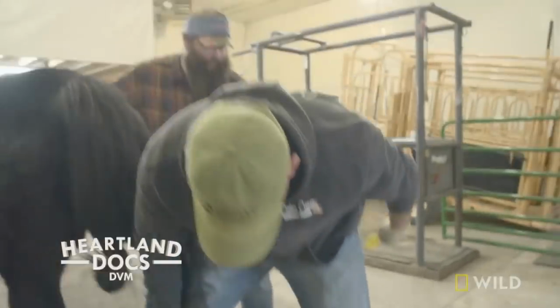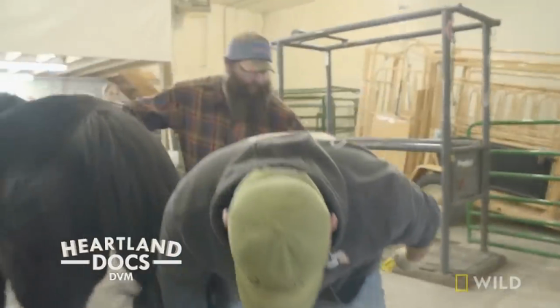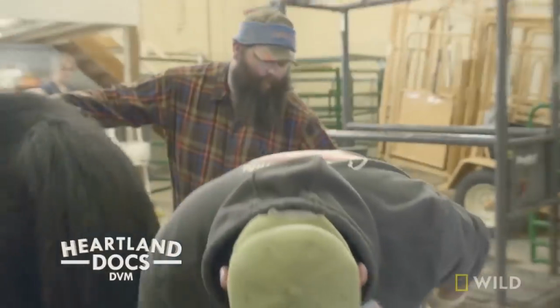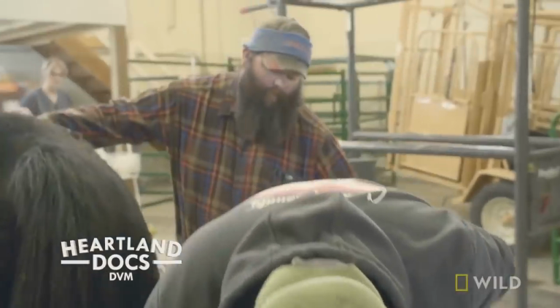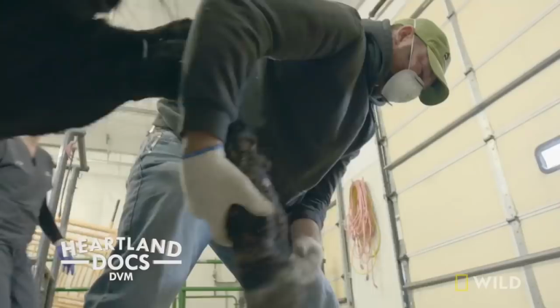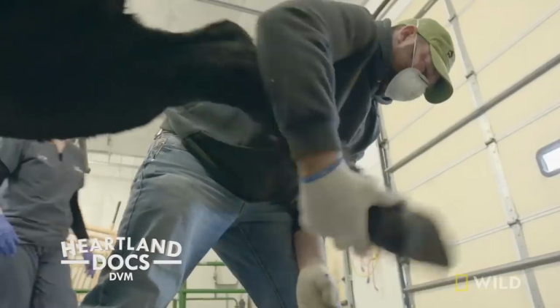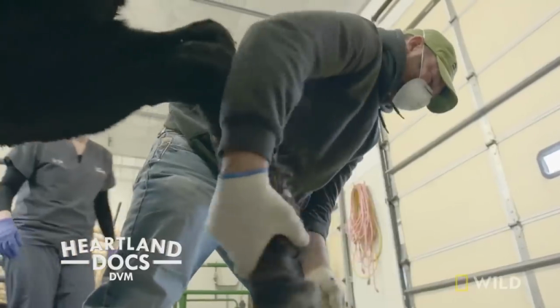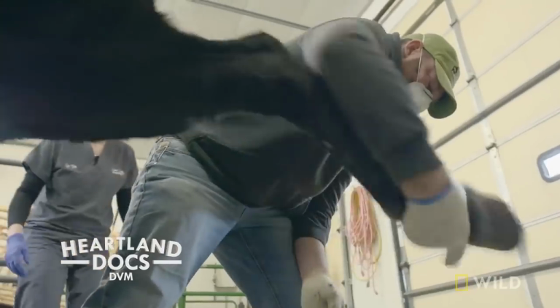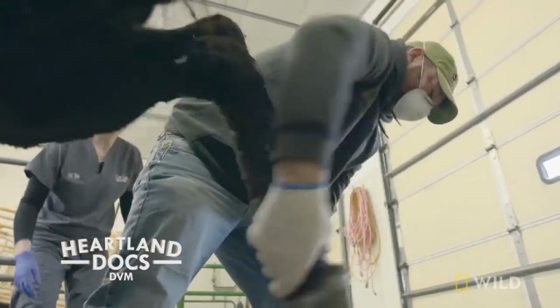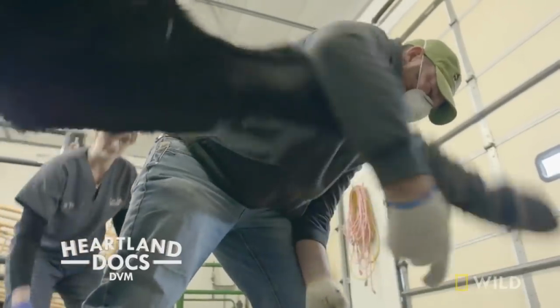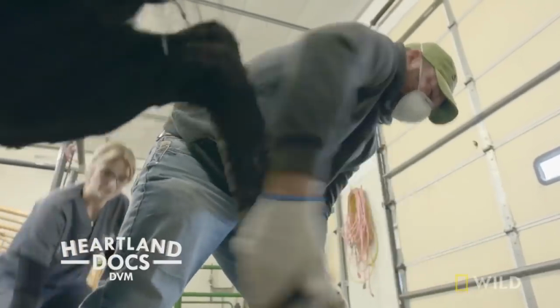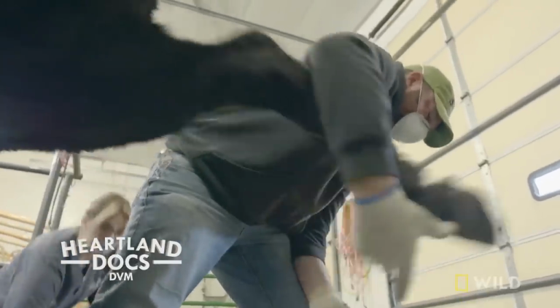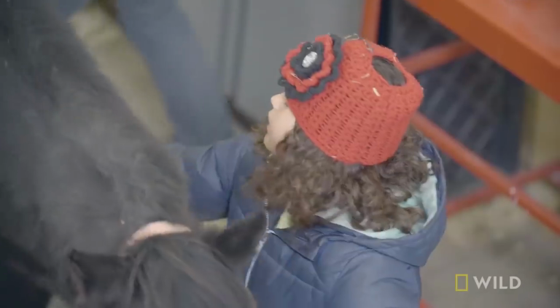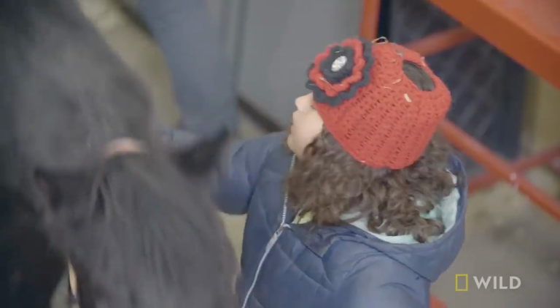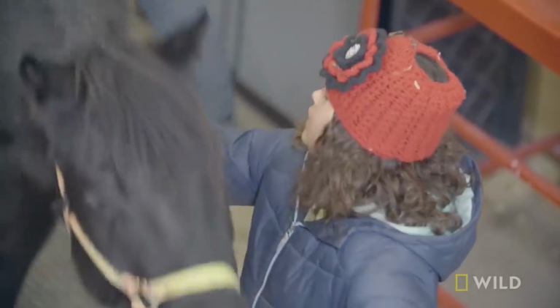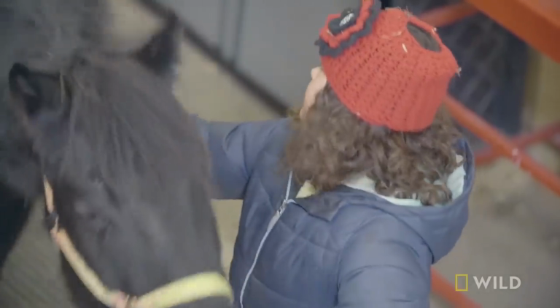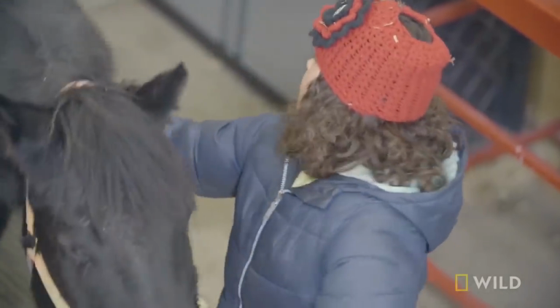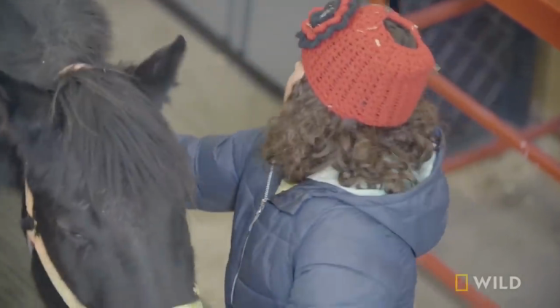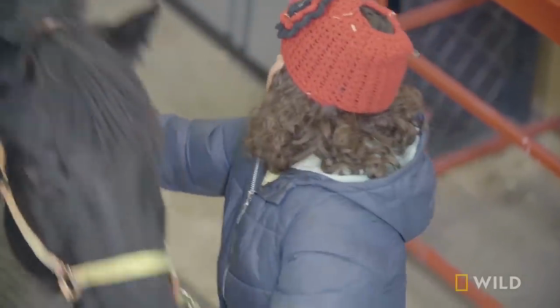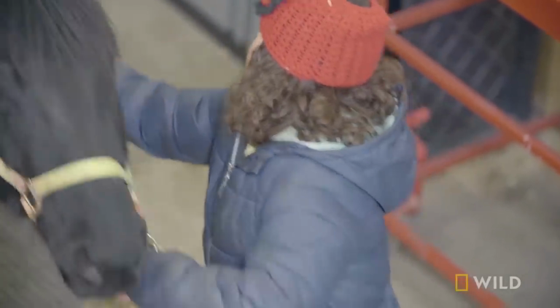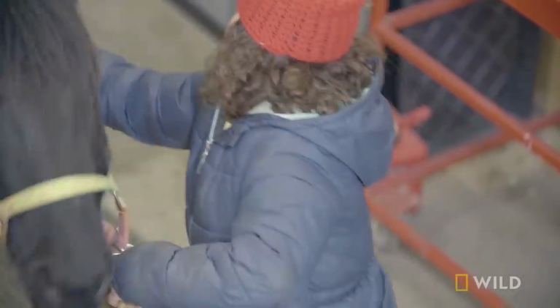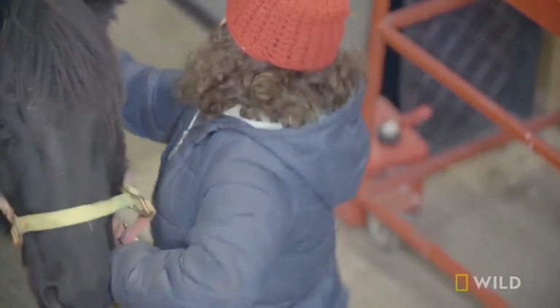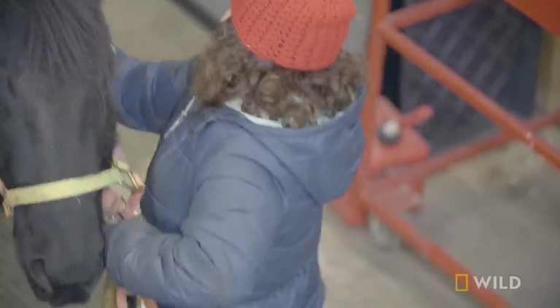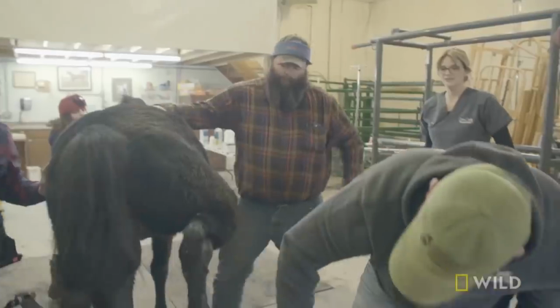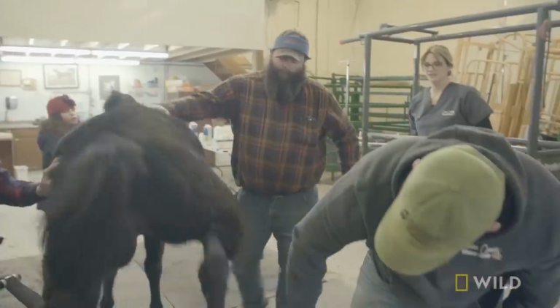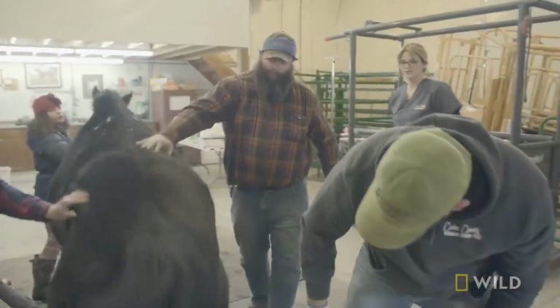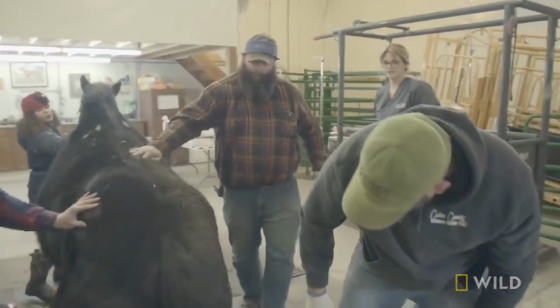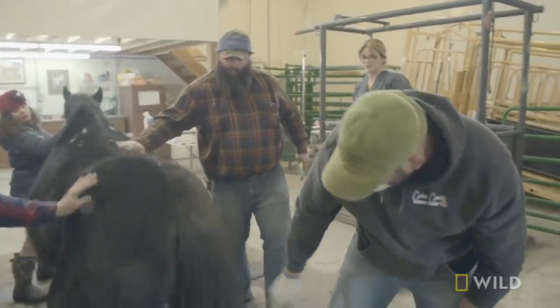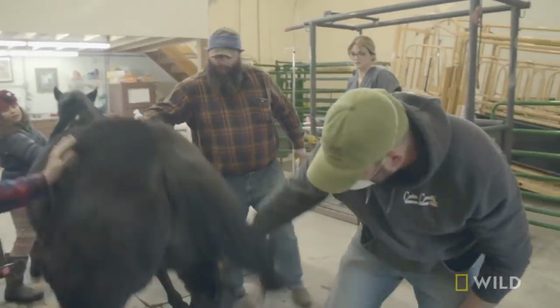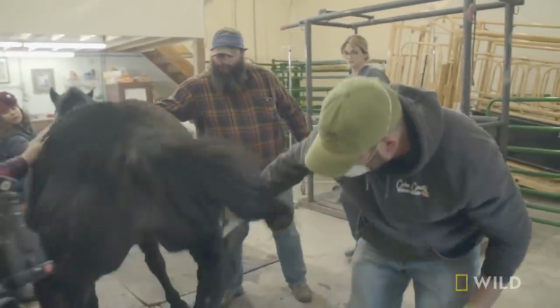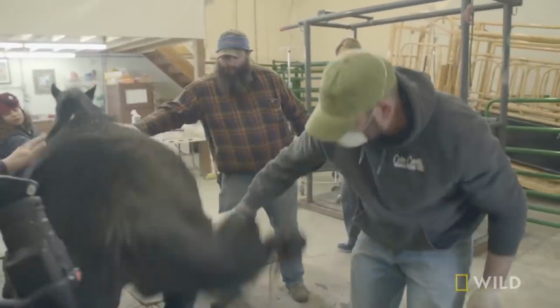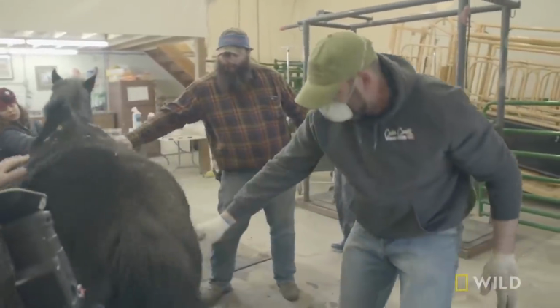Easy, Blue. We're taking off Blue's cast today to see if his severed tendon is healed.